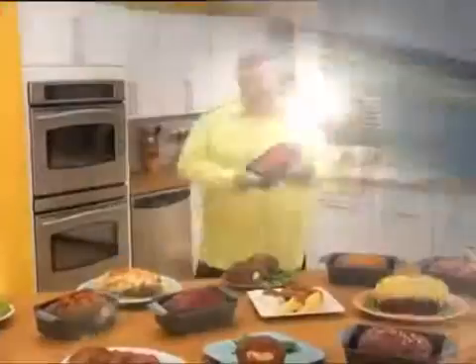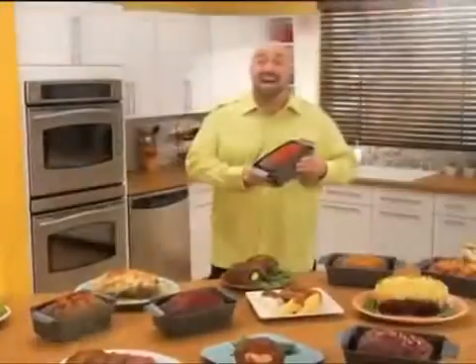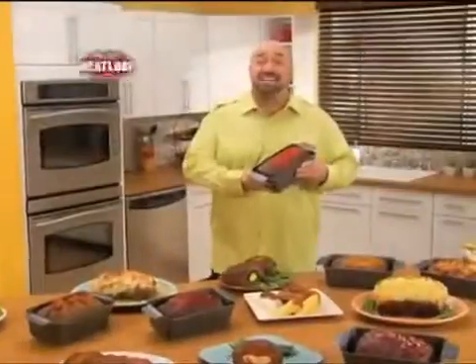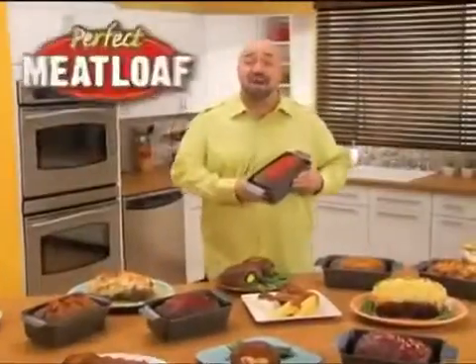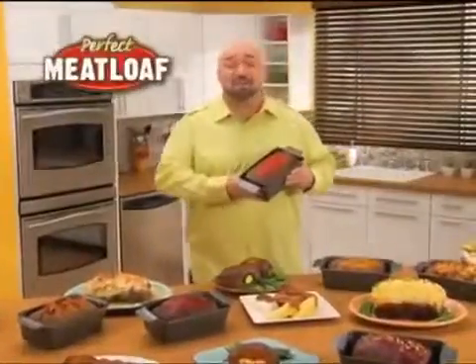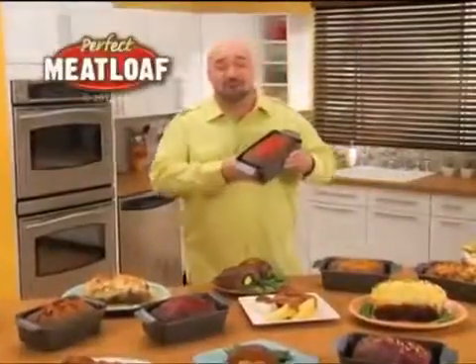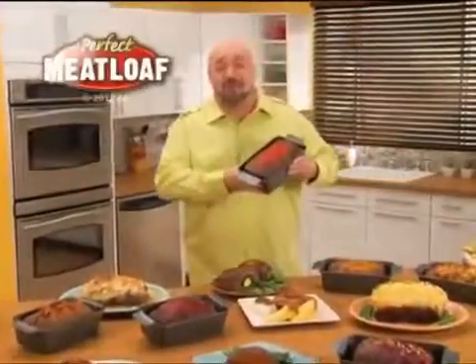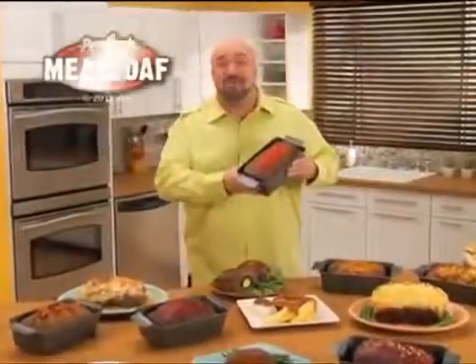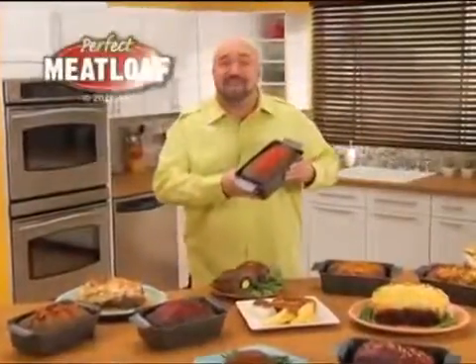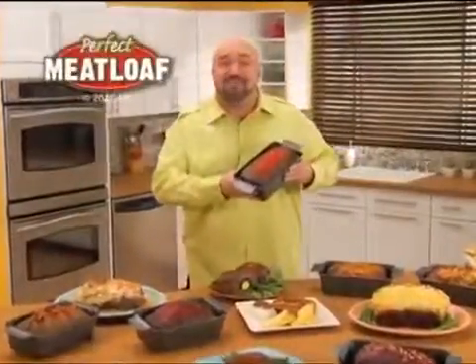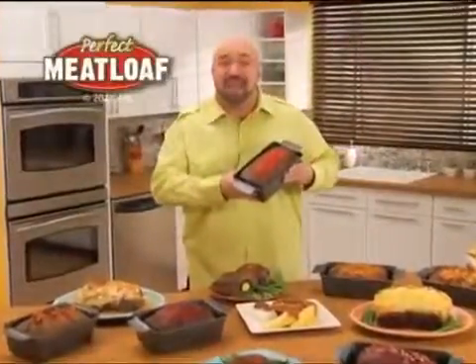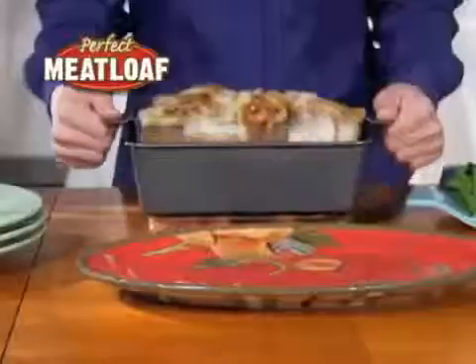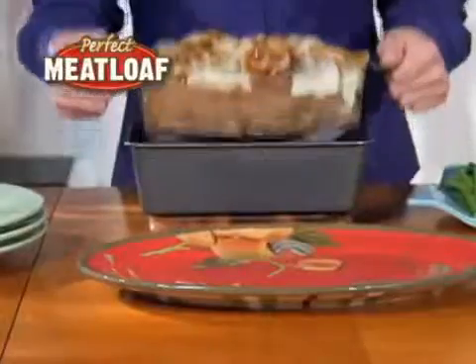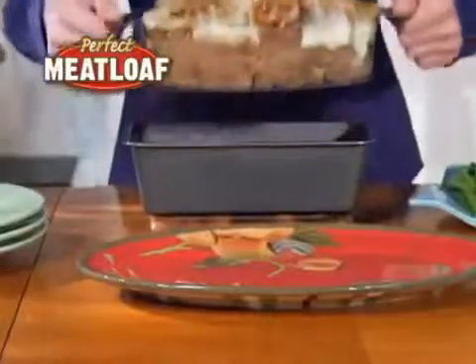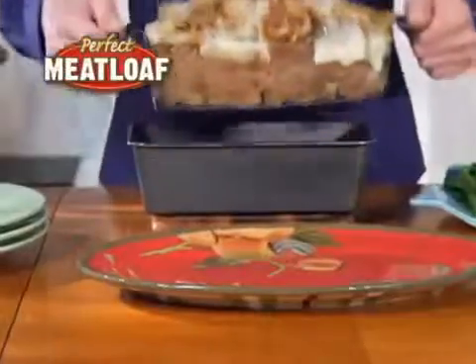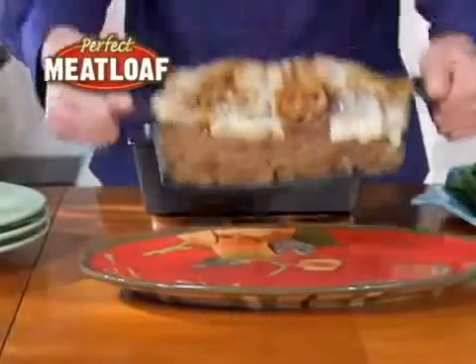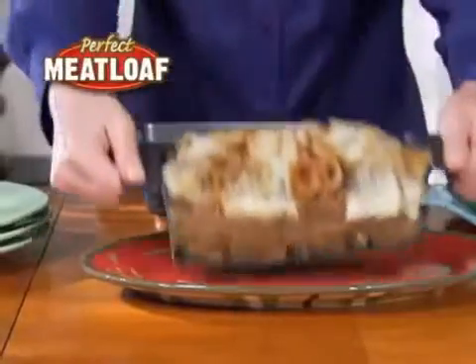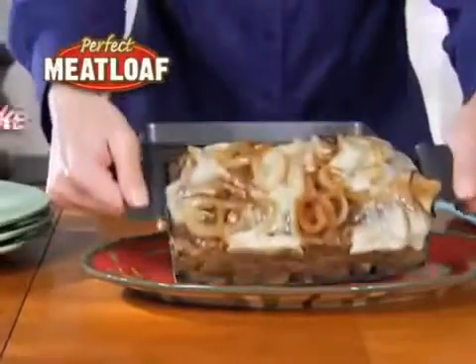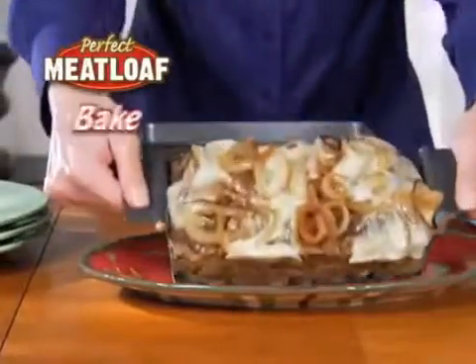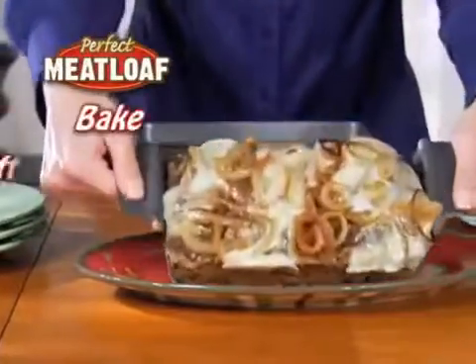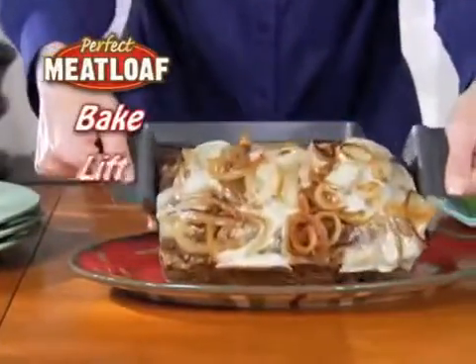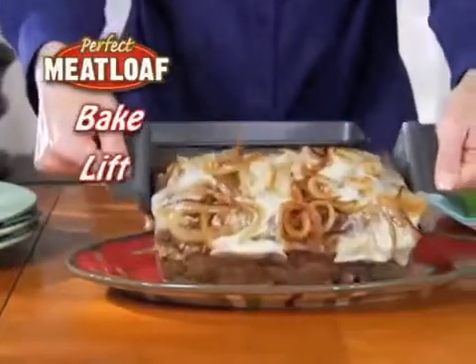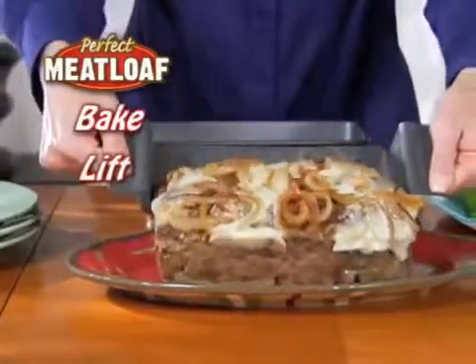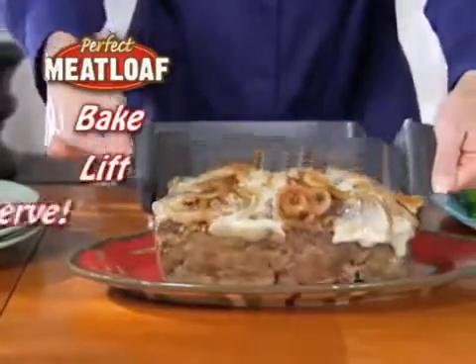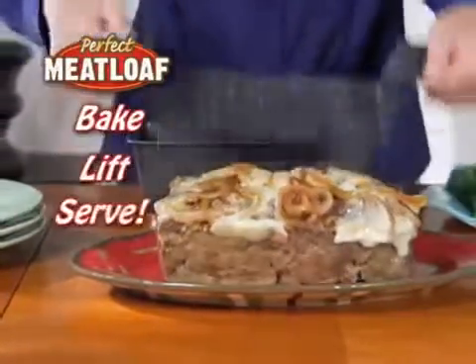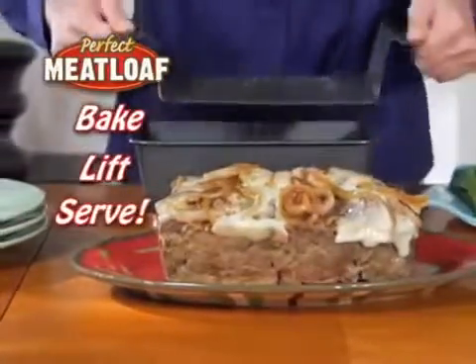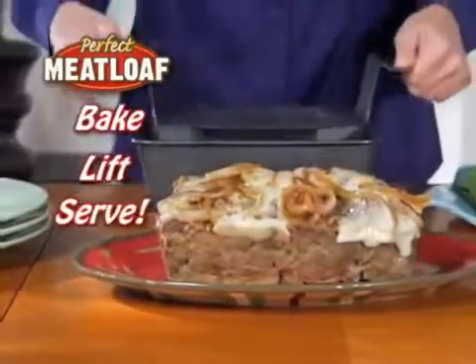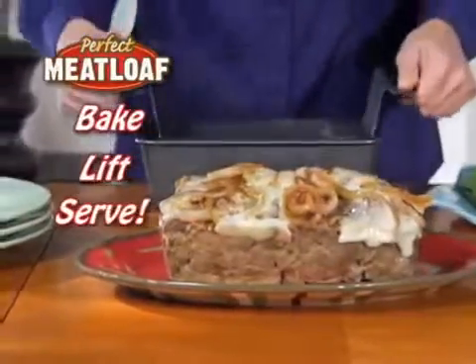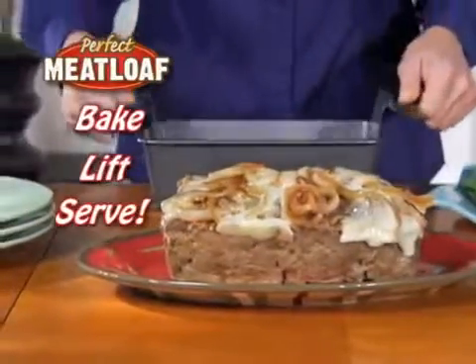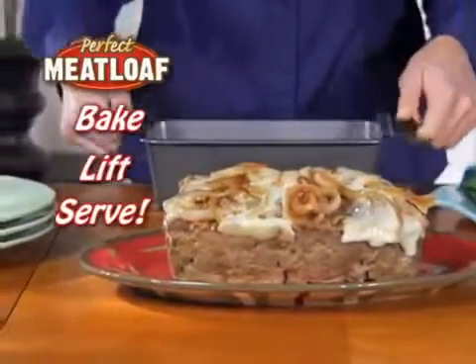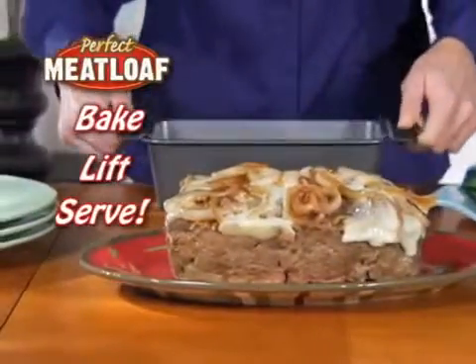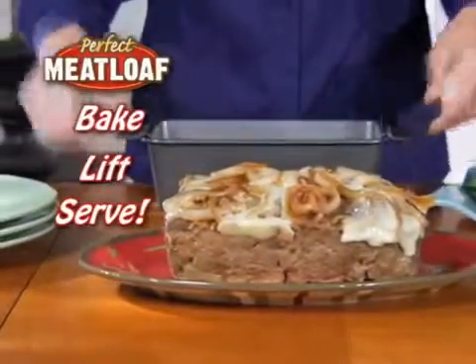Hi, it's Mark with the Perfect Meatloaf Pan! The new non-stick way to bake, lift, and serve delicious meatloaf!